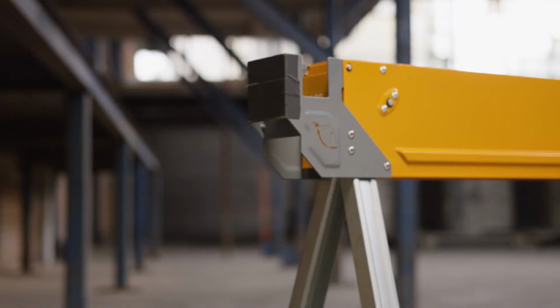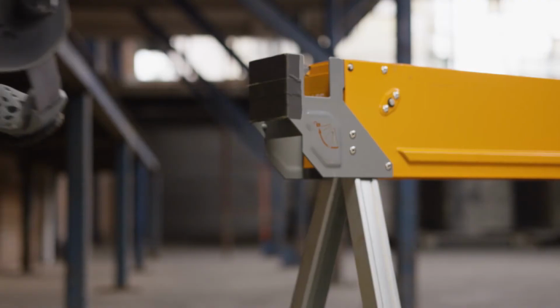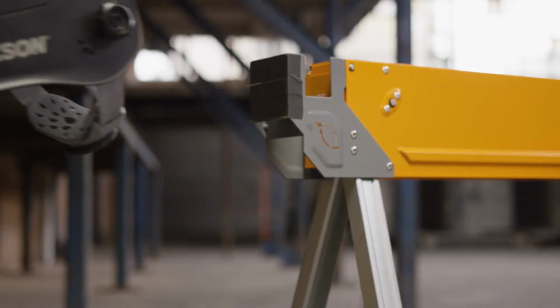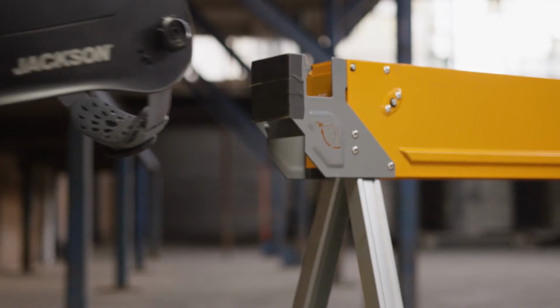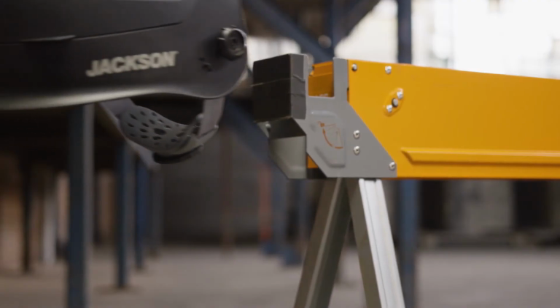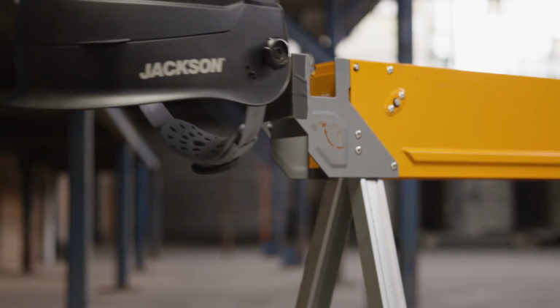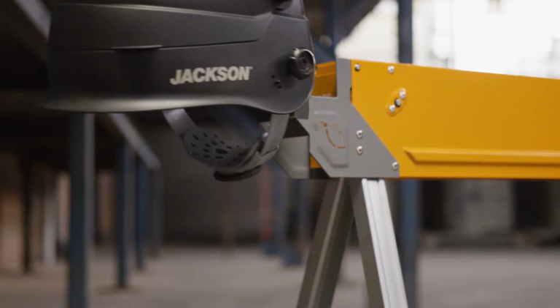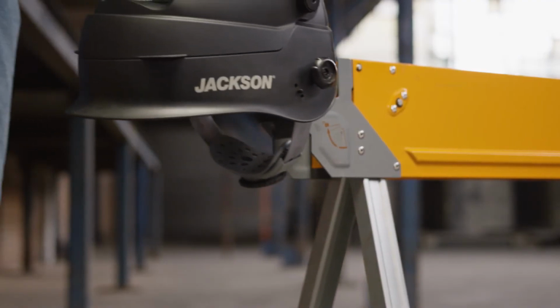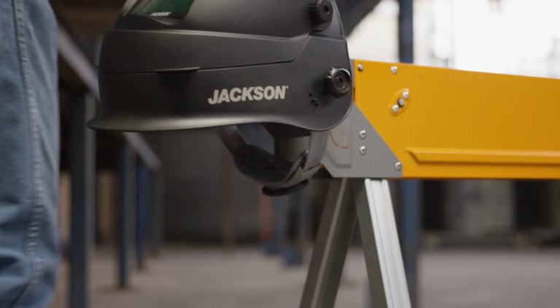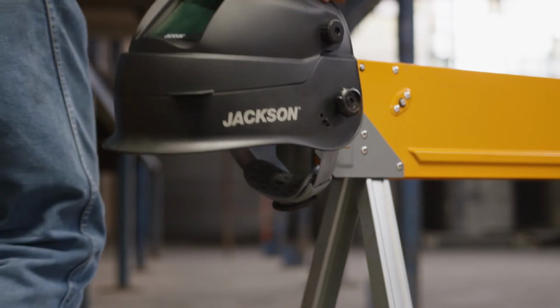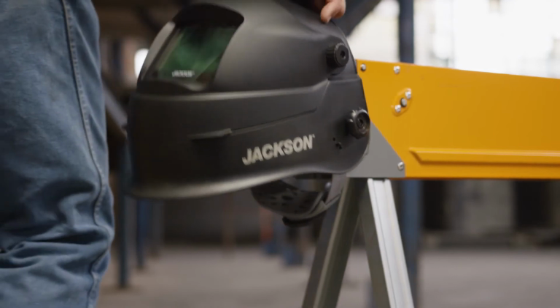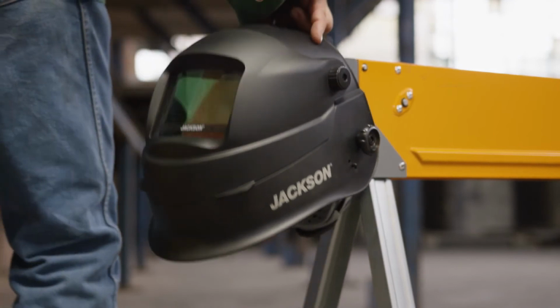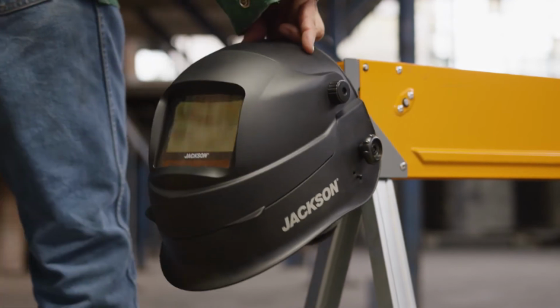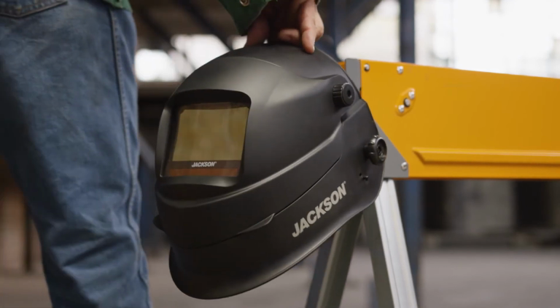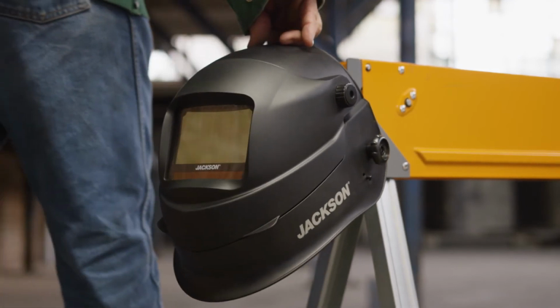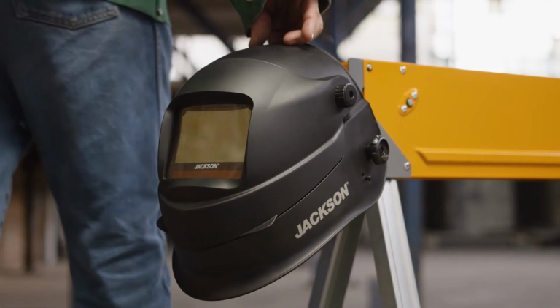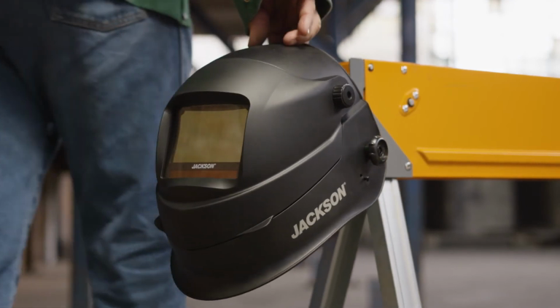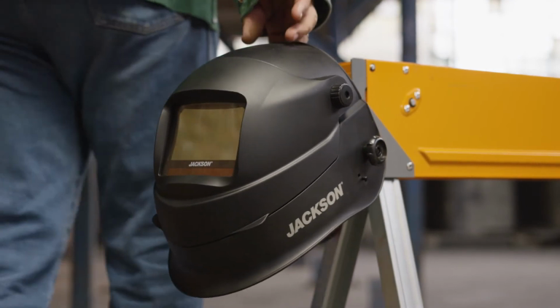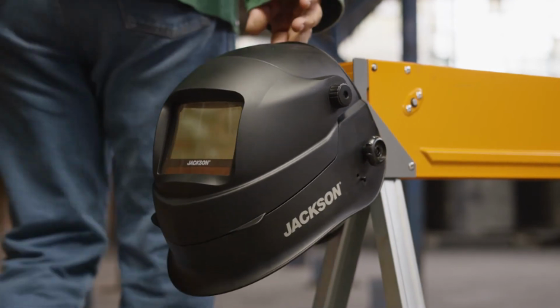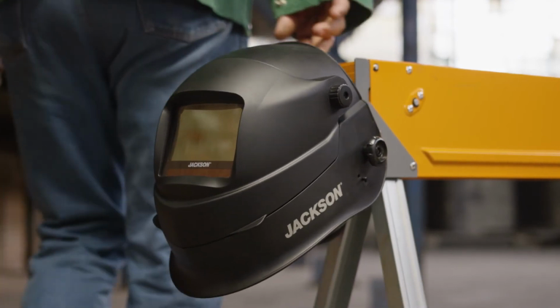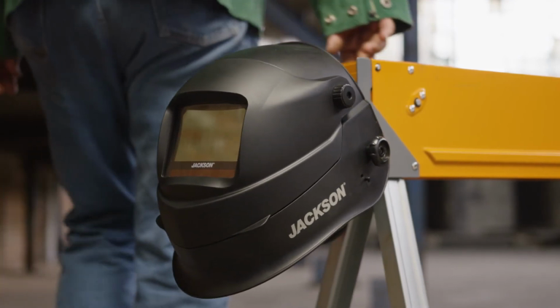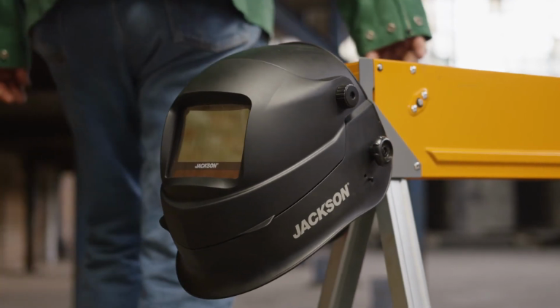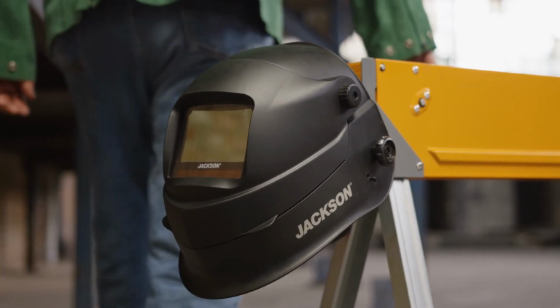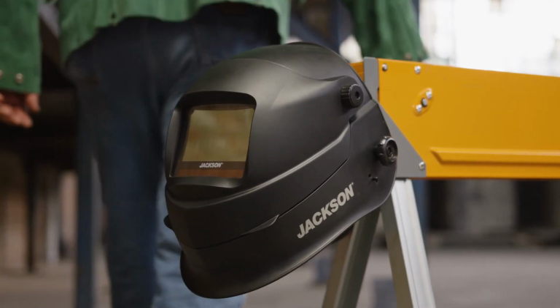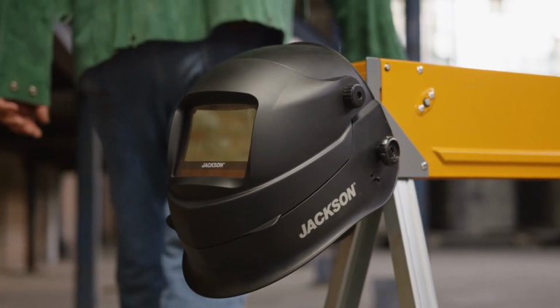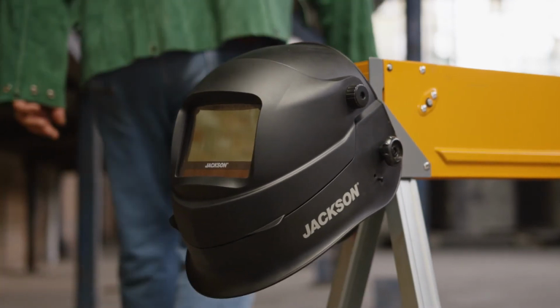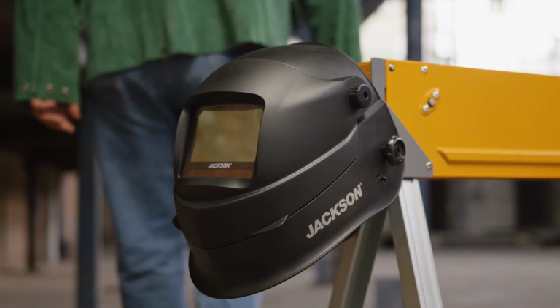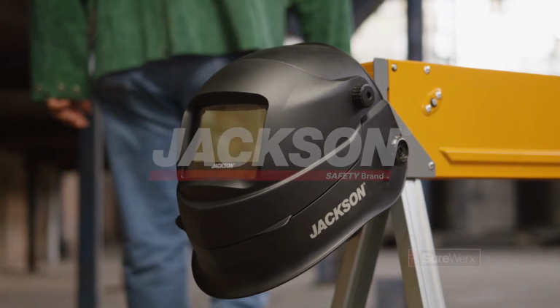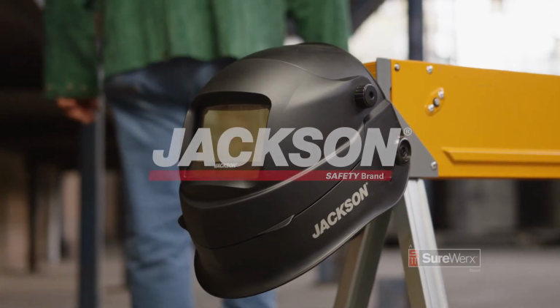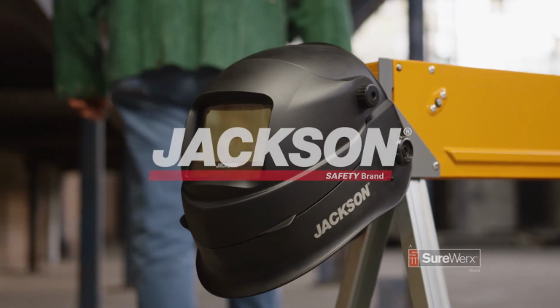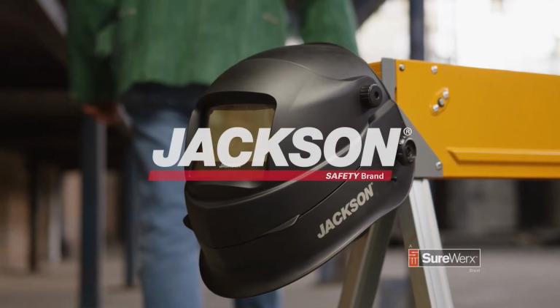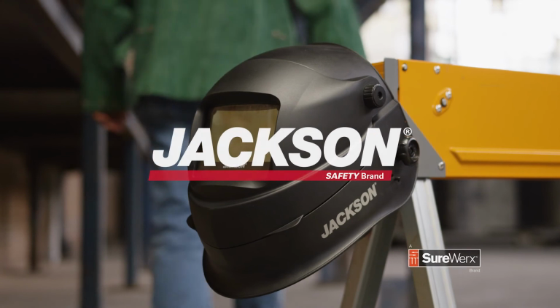The next evolution of professional welding helmets is here. The Translite Flip by Jackson Safety.